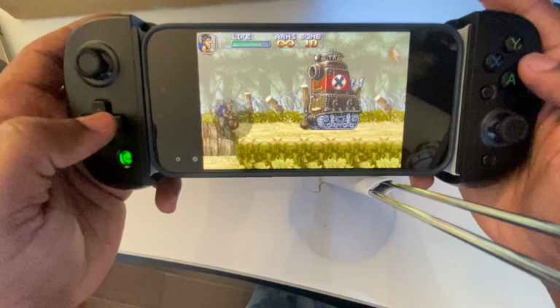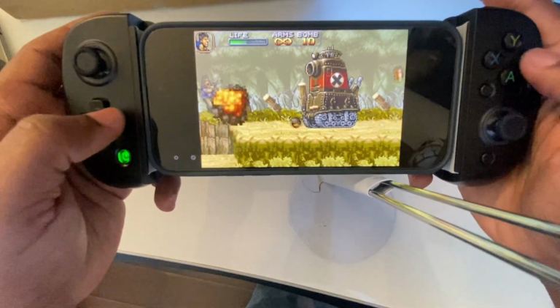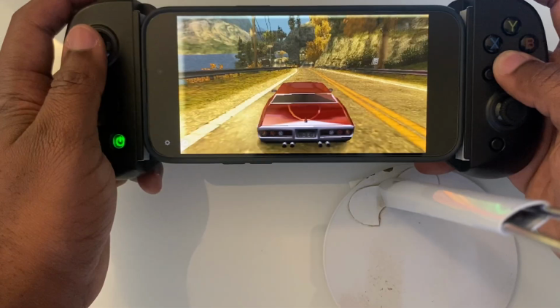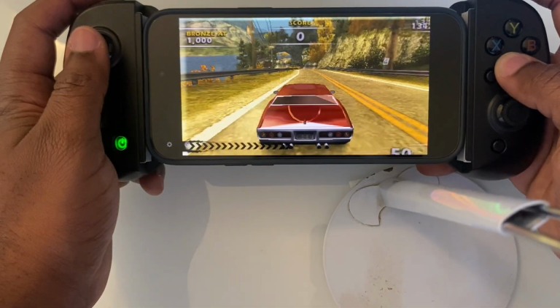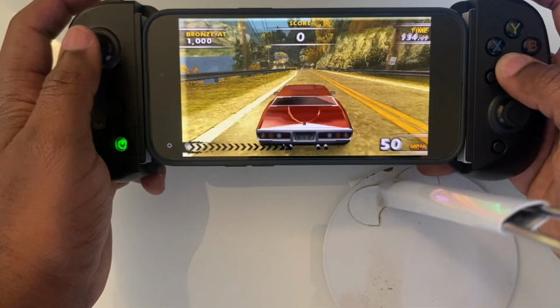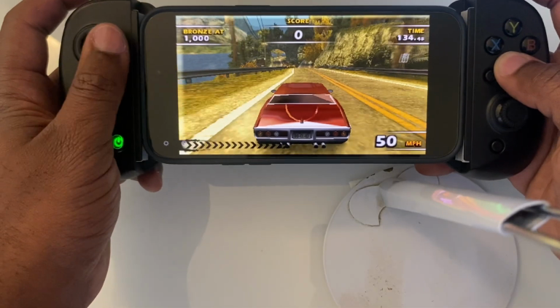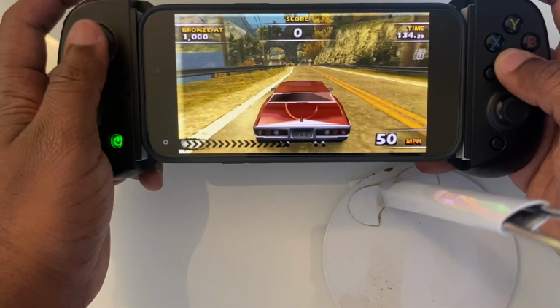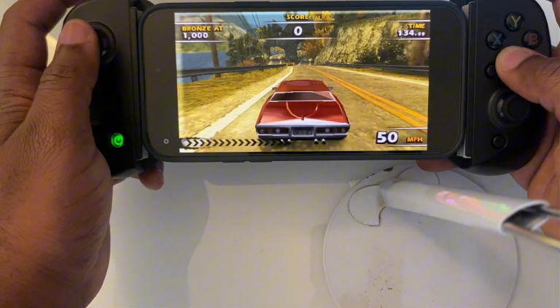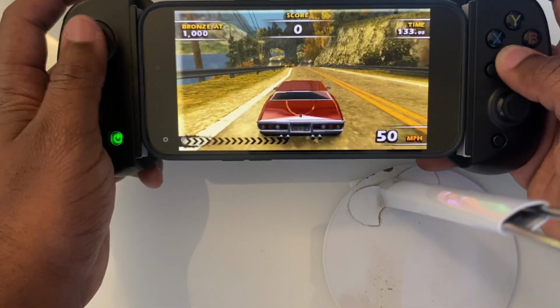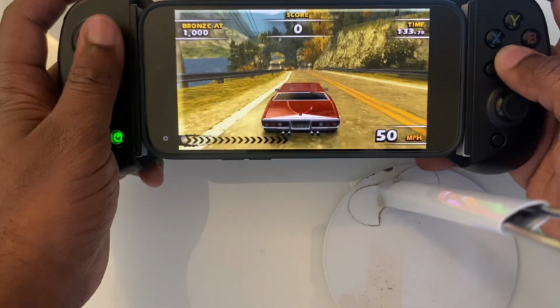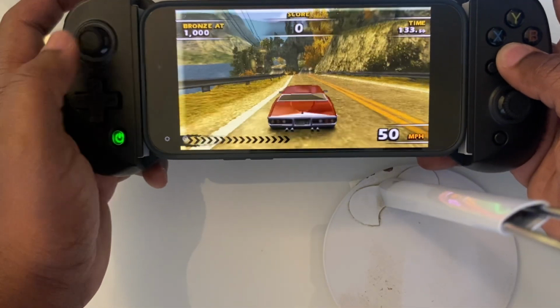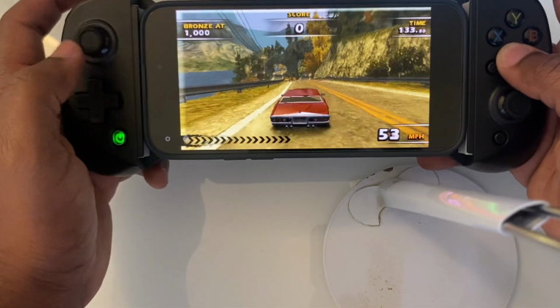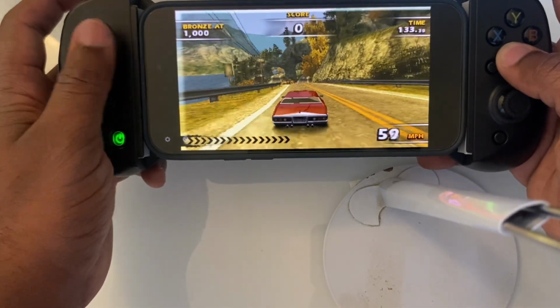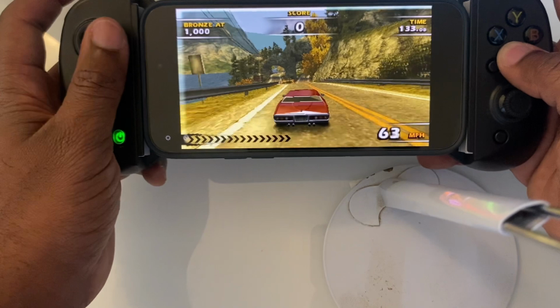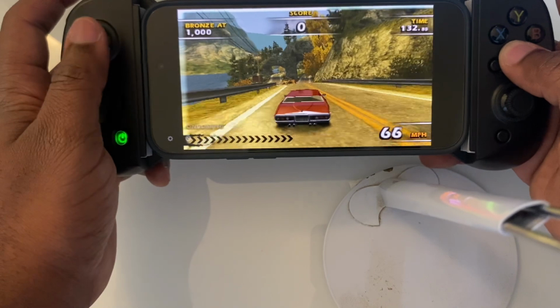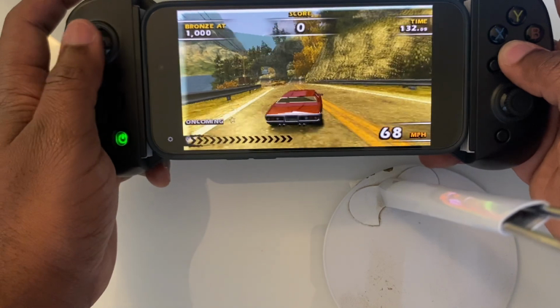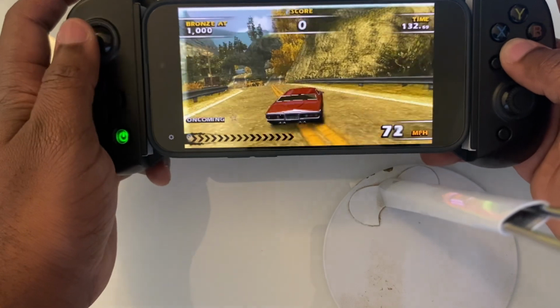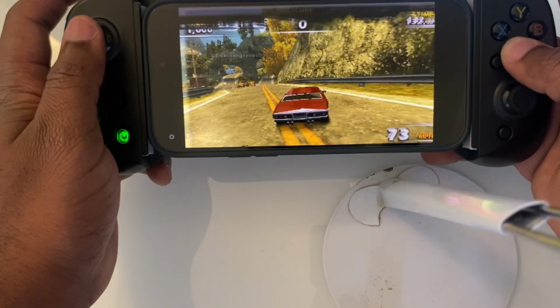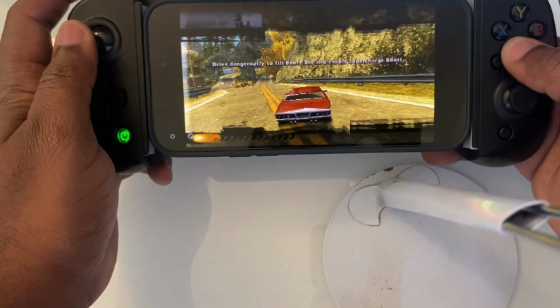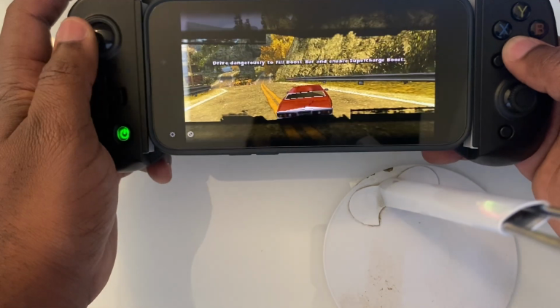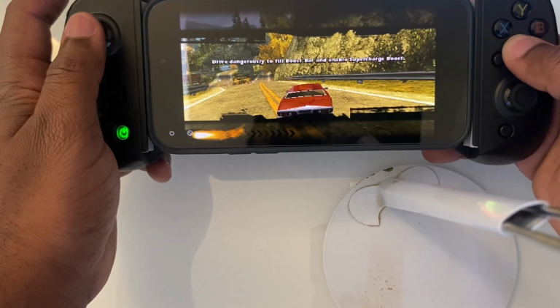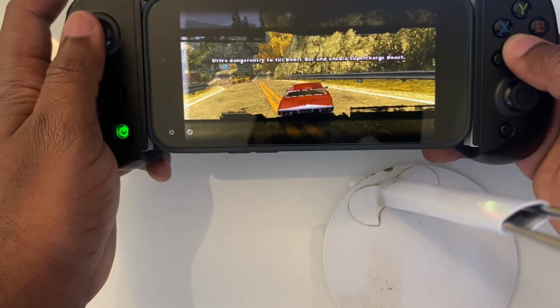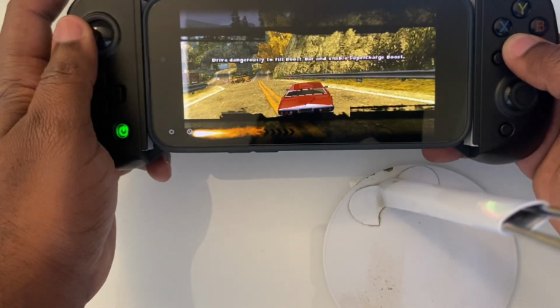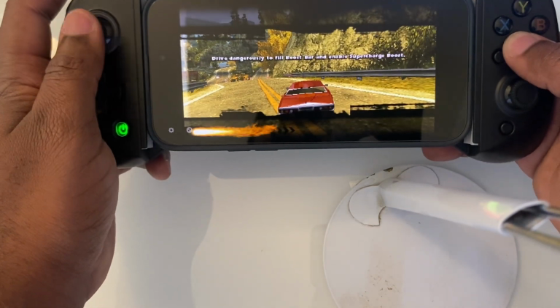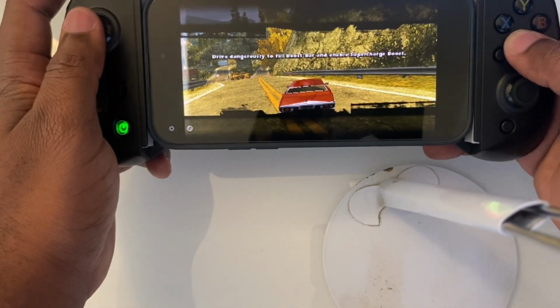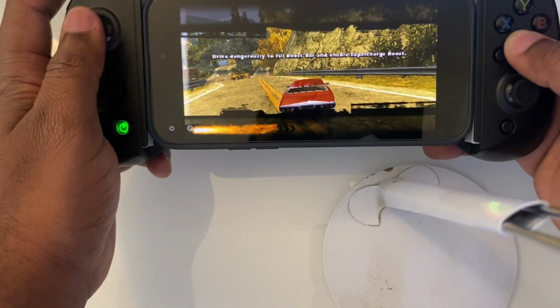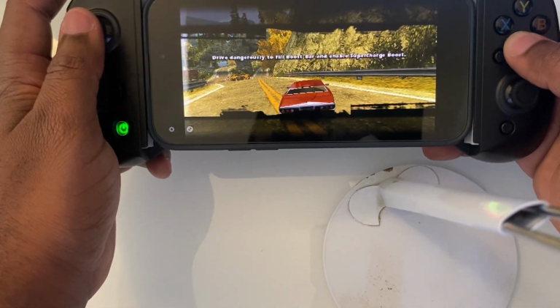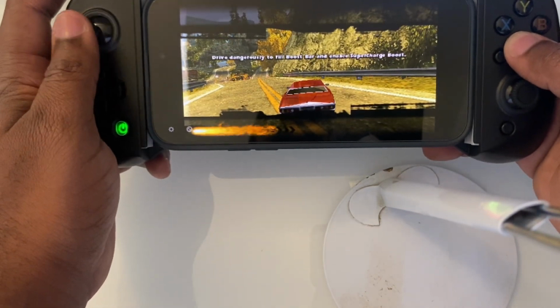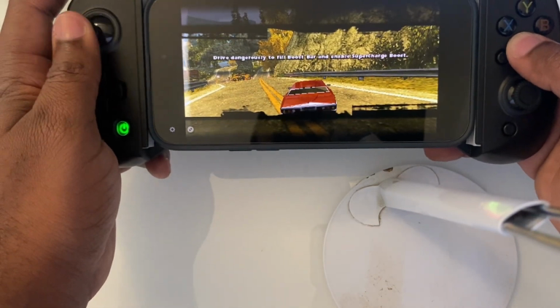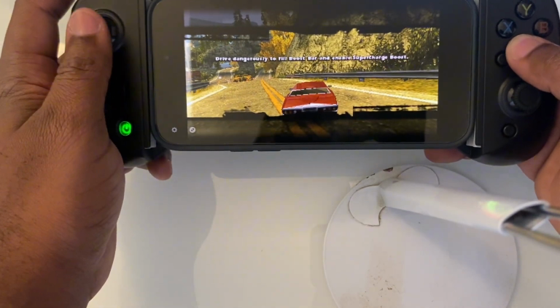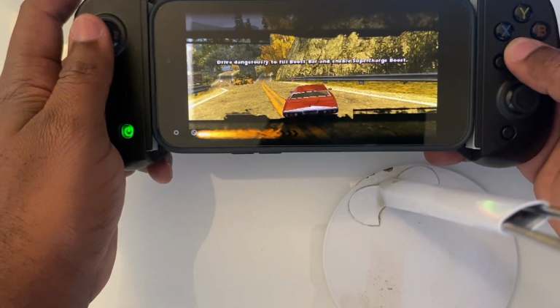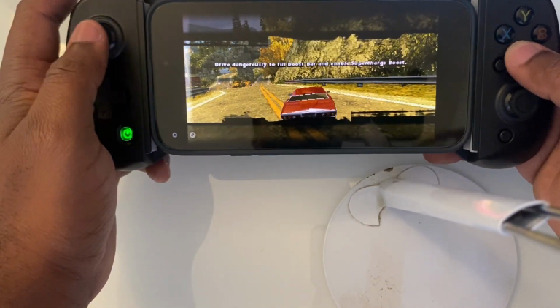Burnout Dominator on PSP: fast-paced racing, smooth drifting, and perfect for a physical controller.